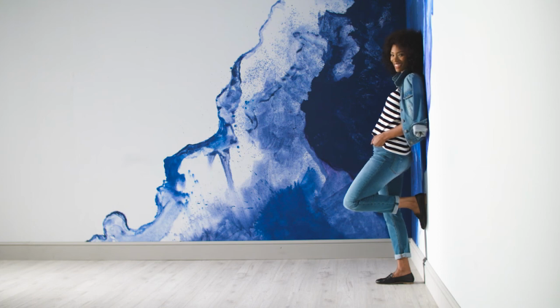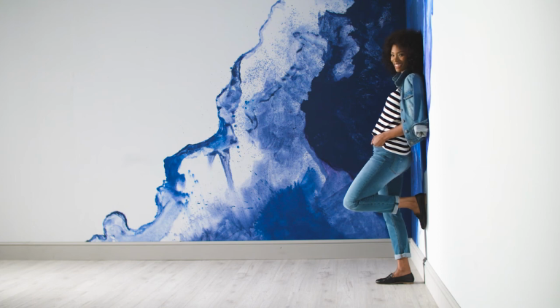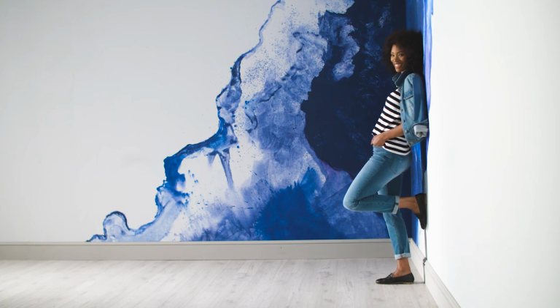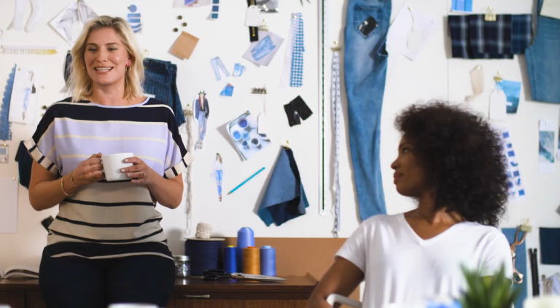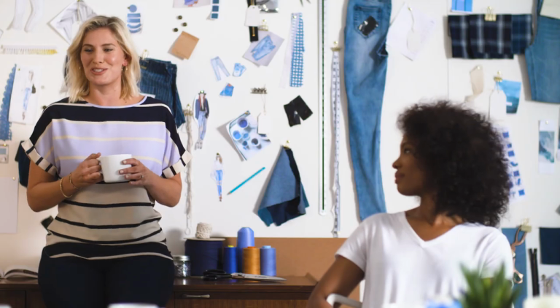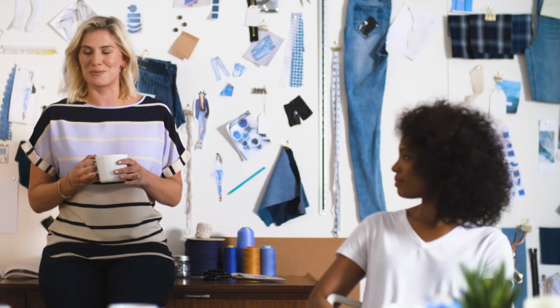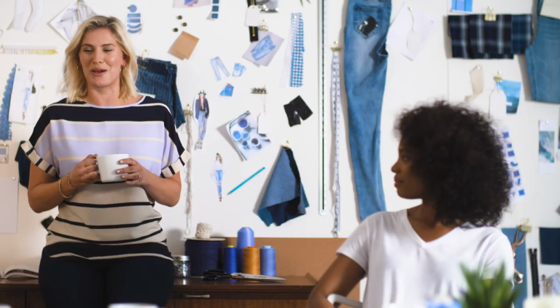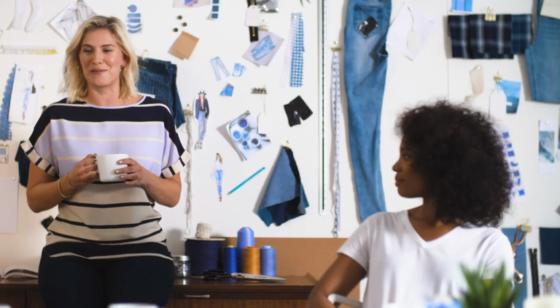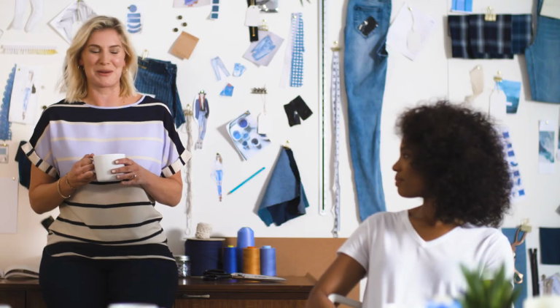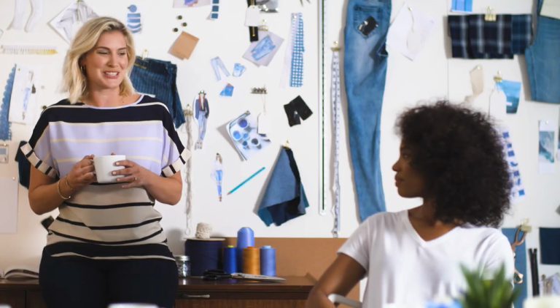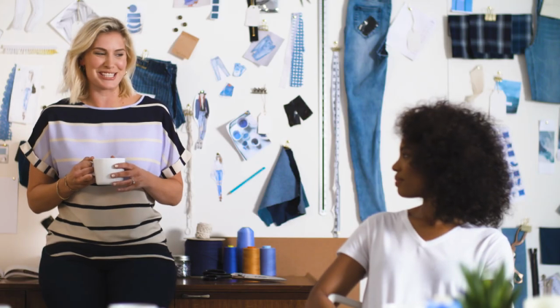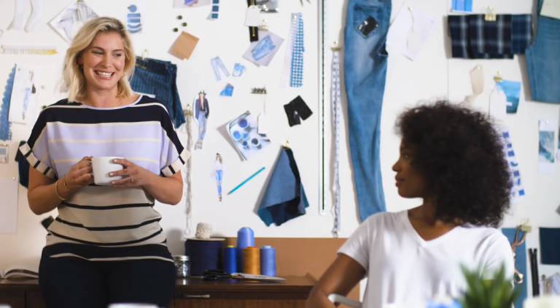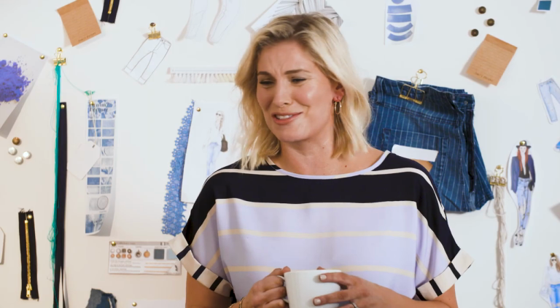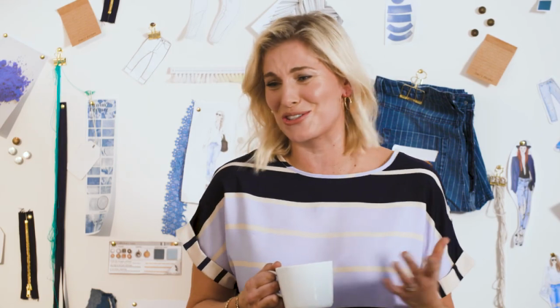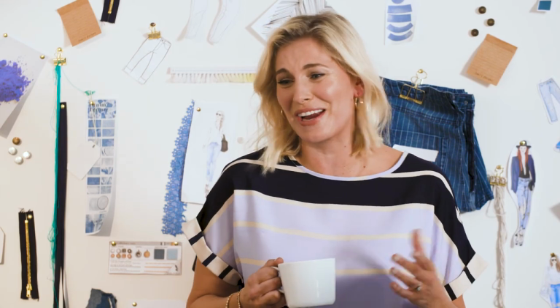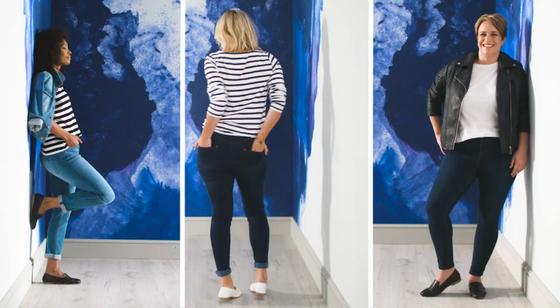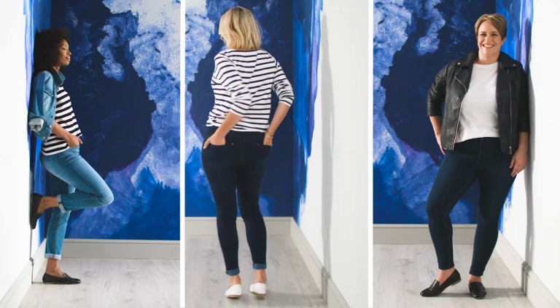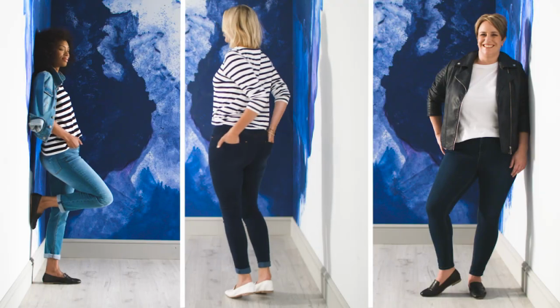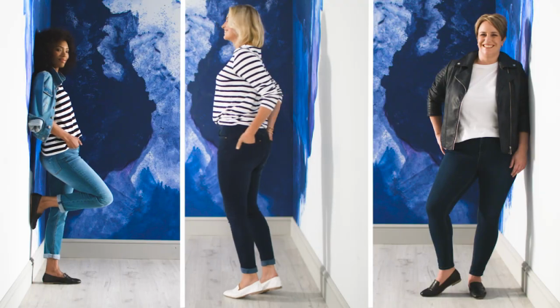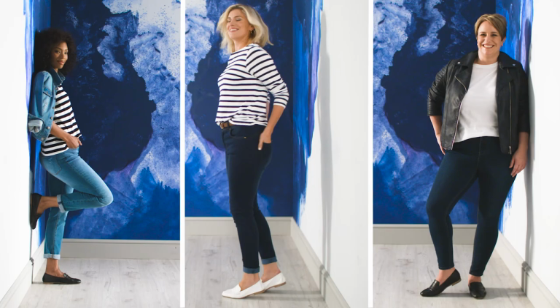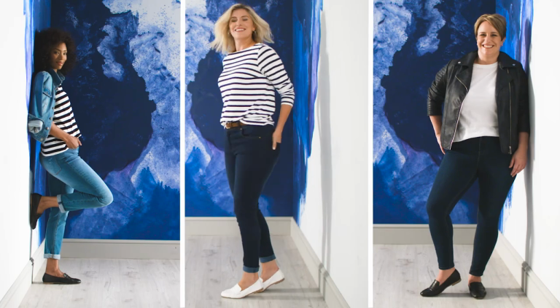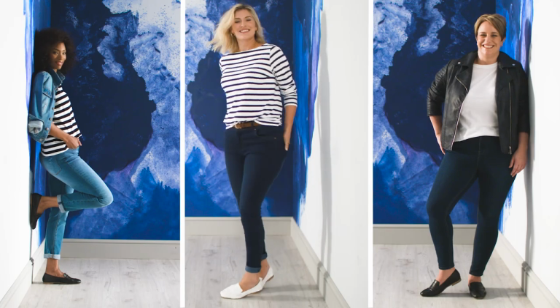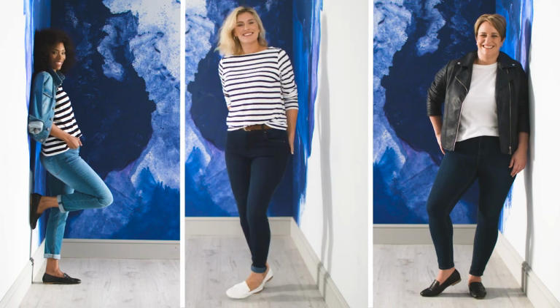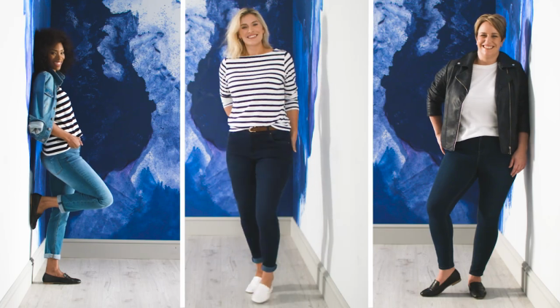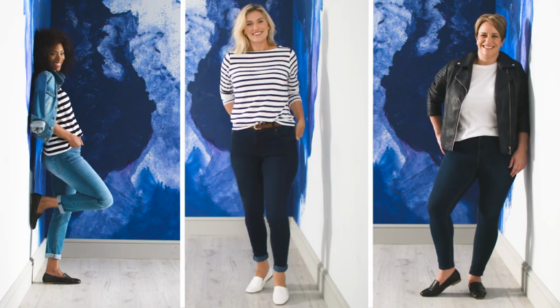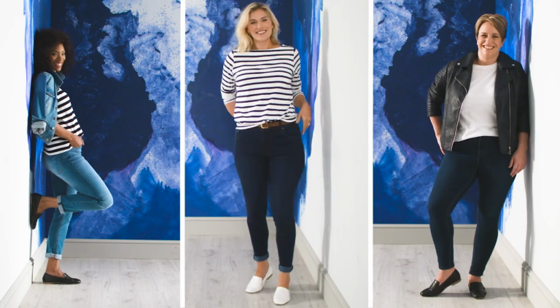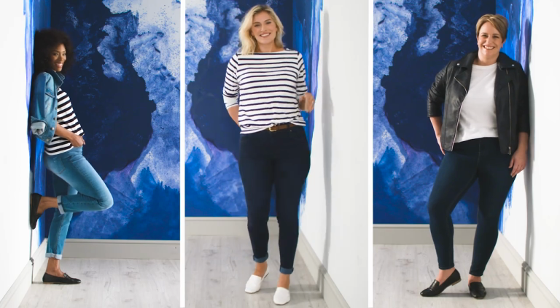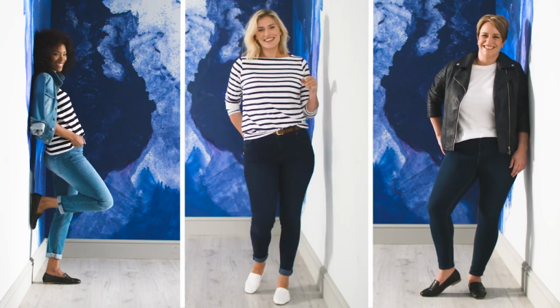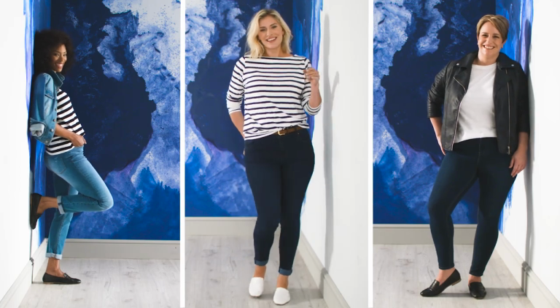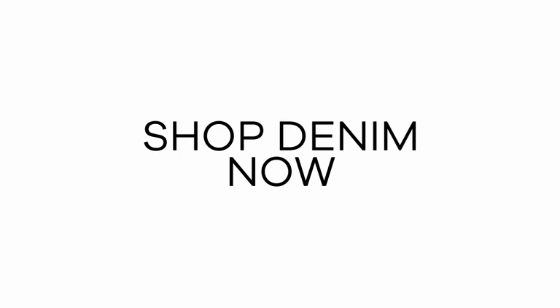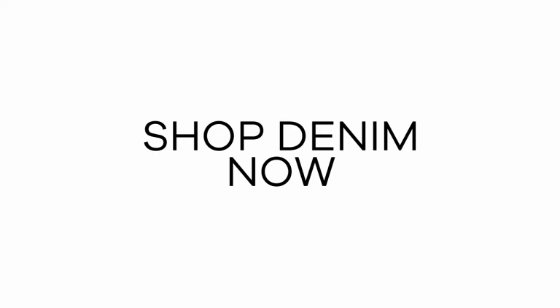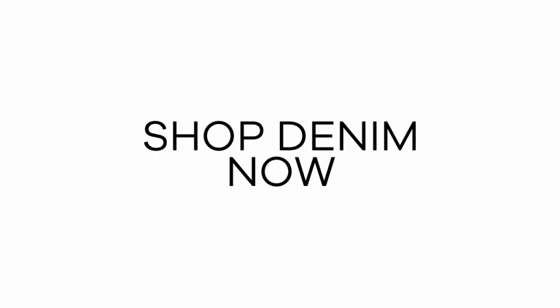My mum's 70 and she just bought her first pair of skinny jeans — she looks great. Yeah, she looks amazing, she loves them.